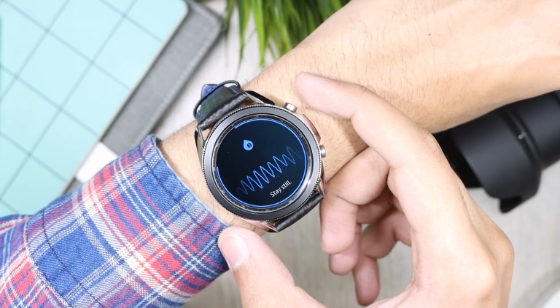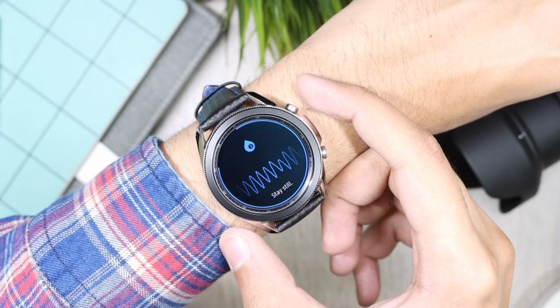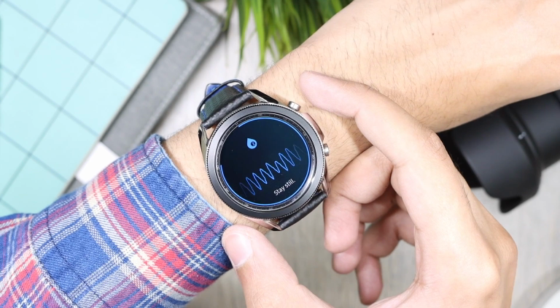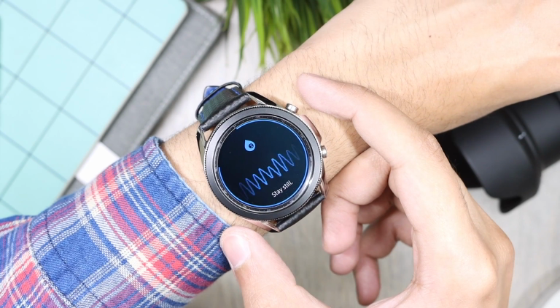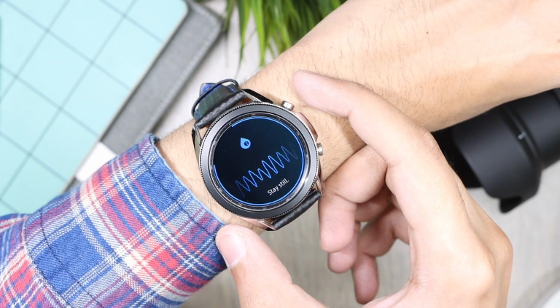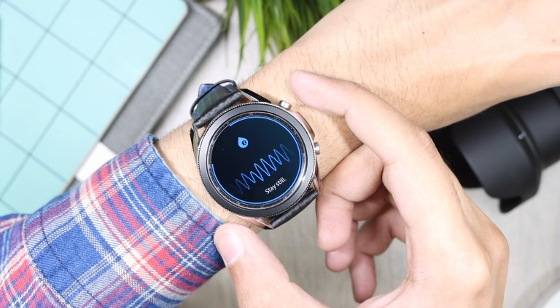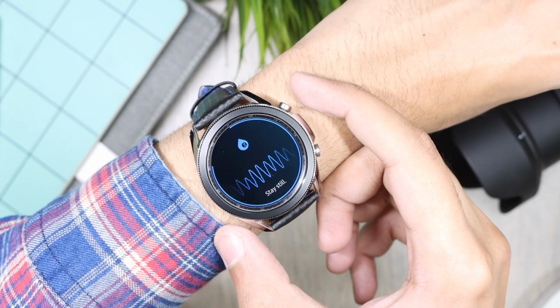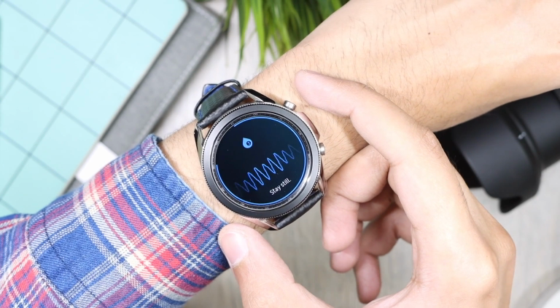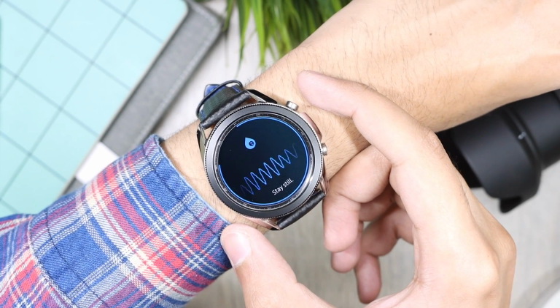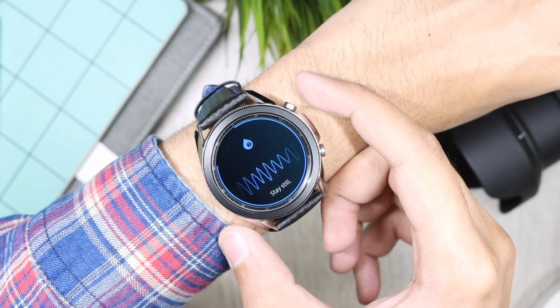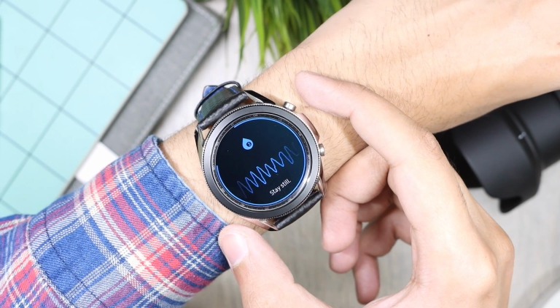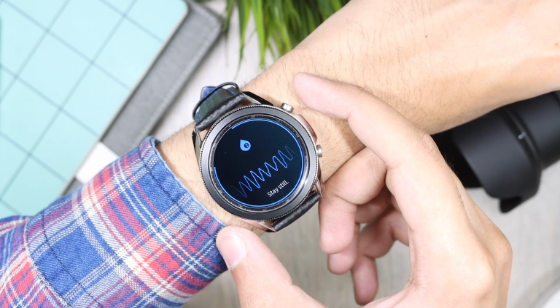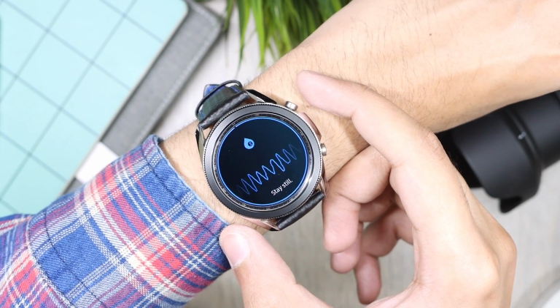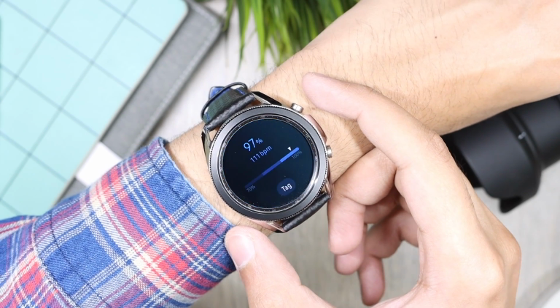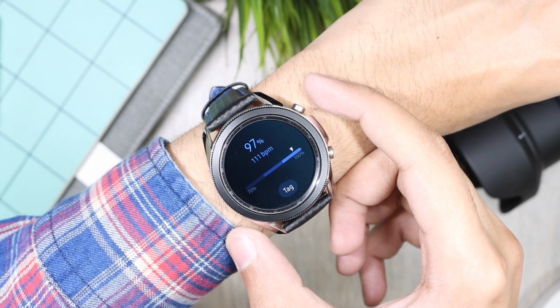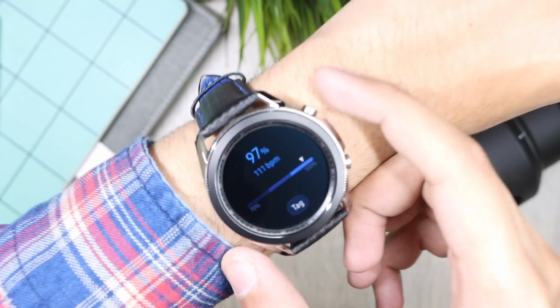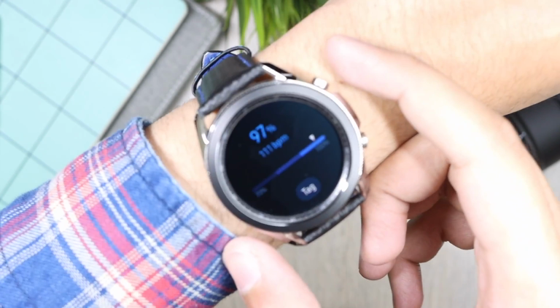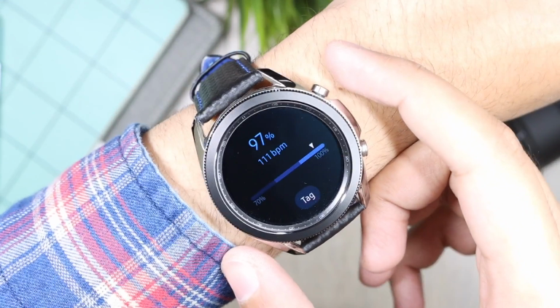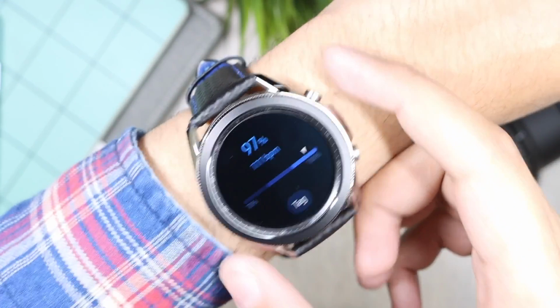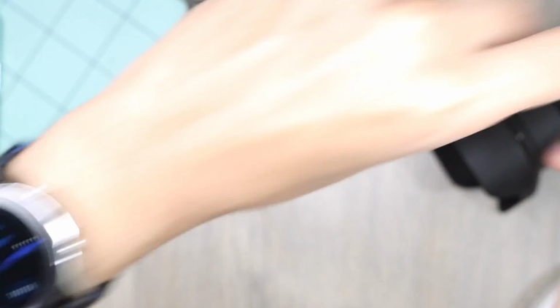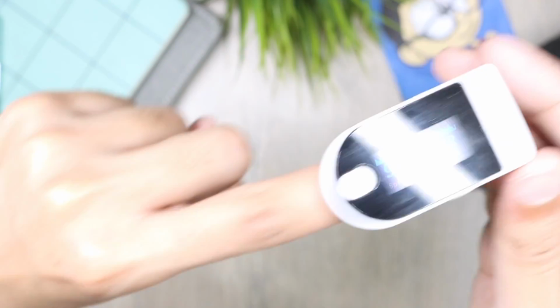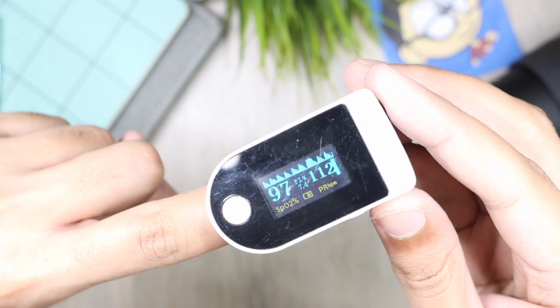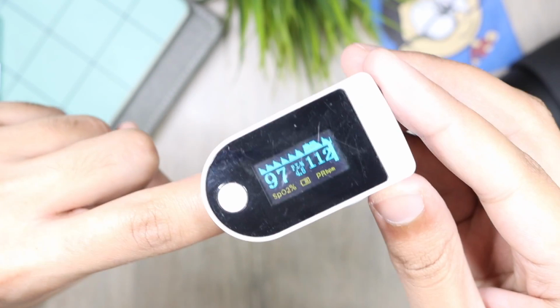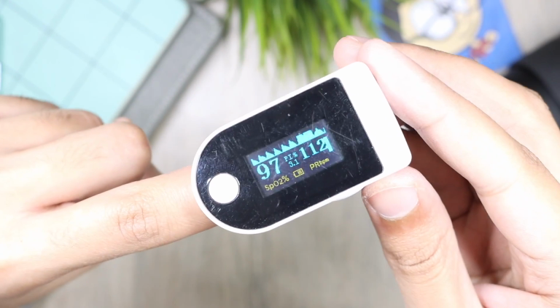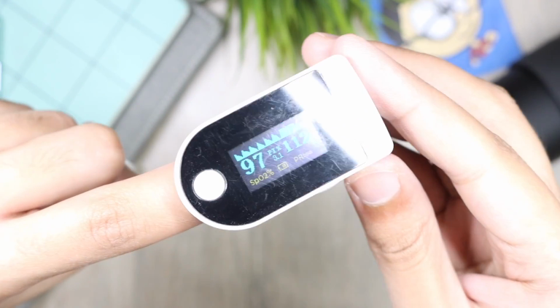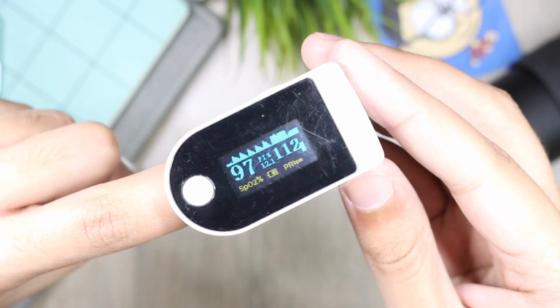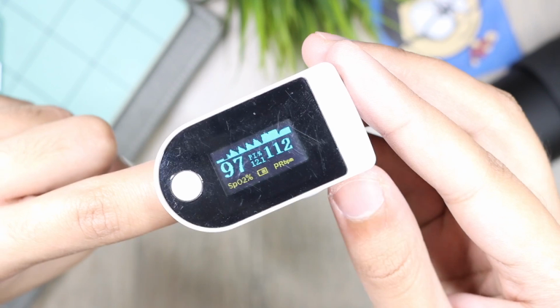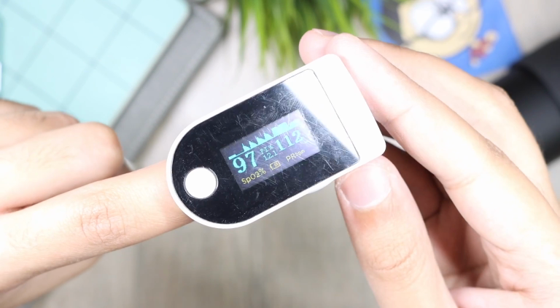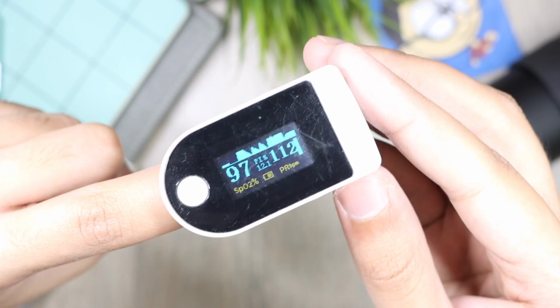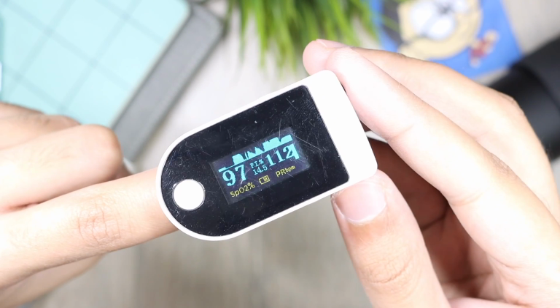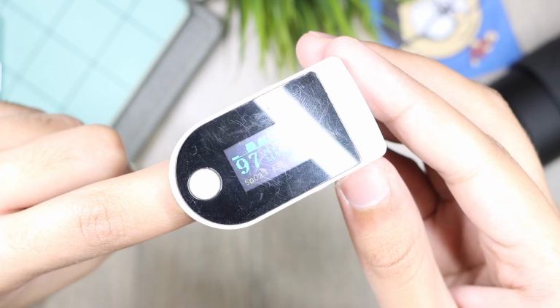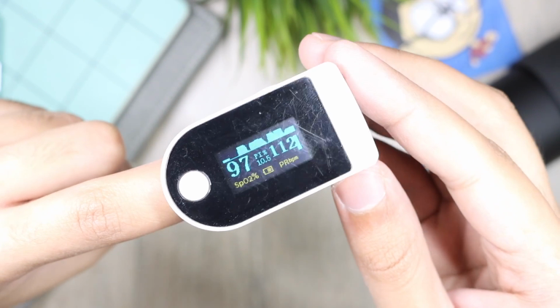But finally Samsung has pushed a new update to the S Health application, and now you can monitor your blood oxygen automatically while taking a nap.